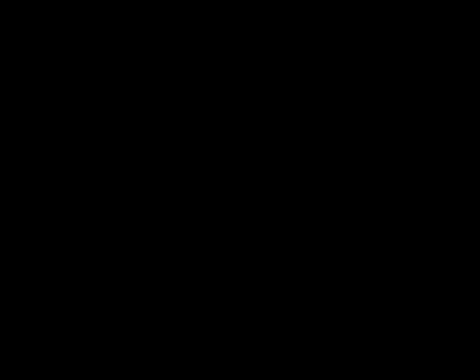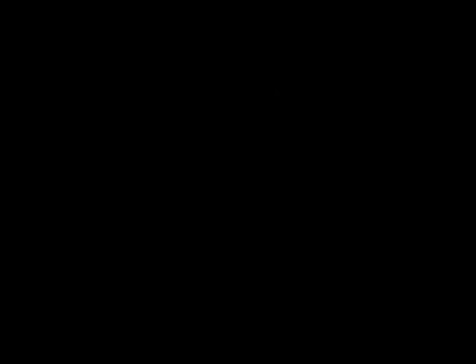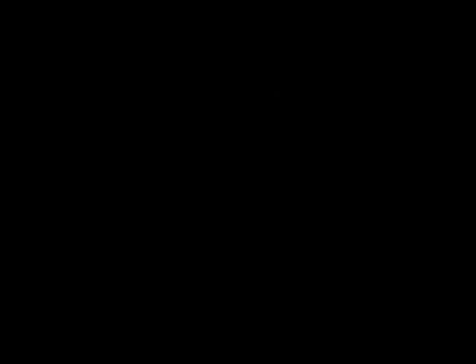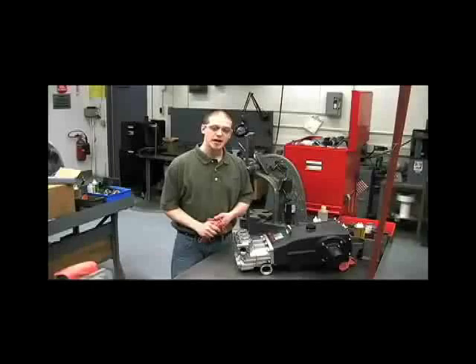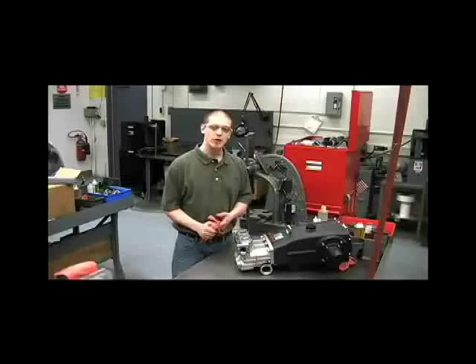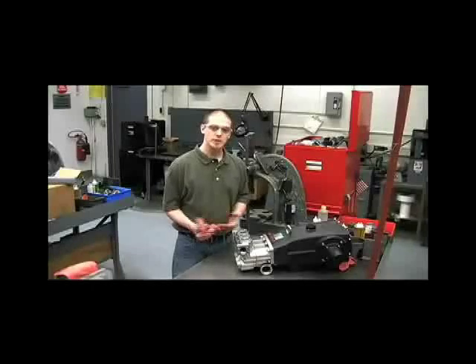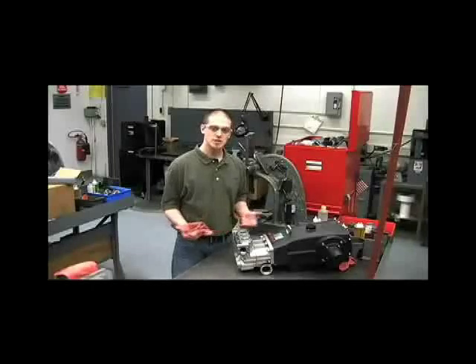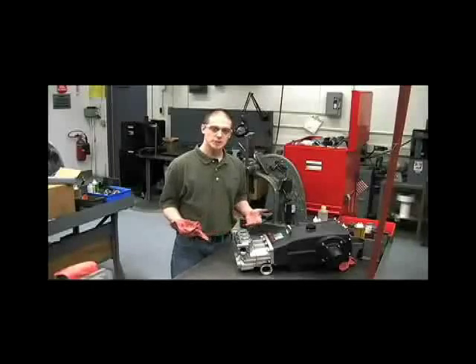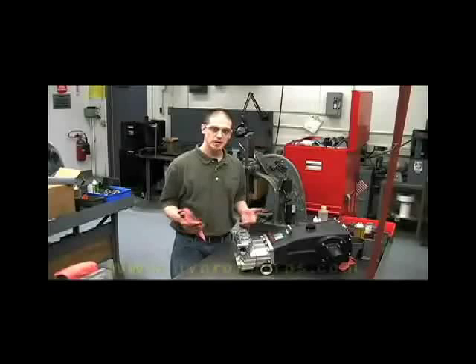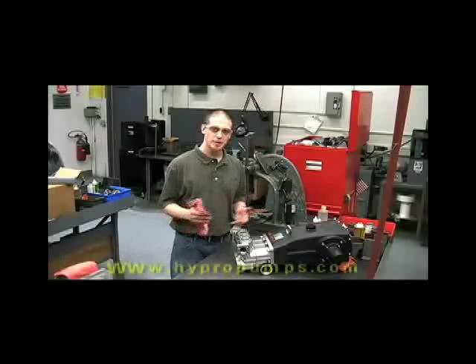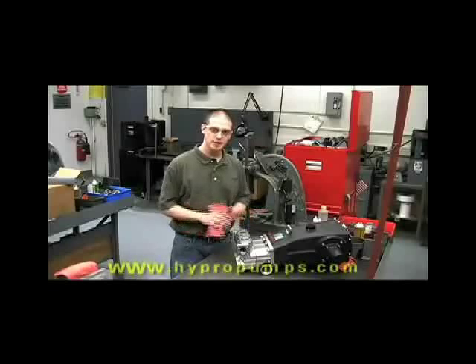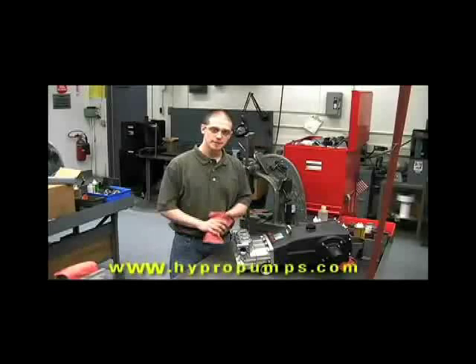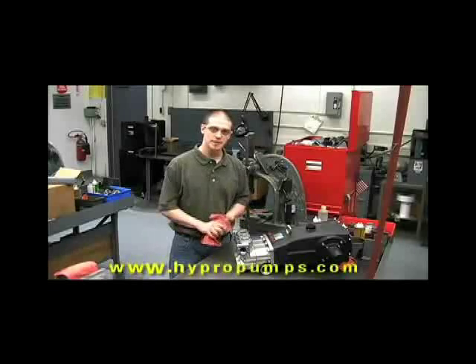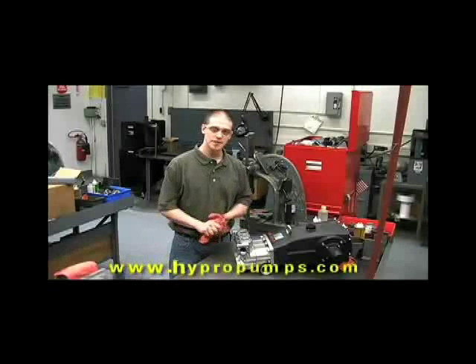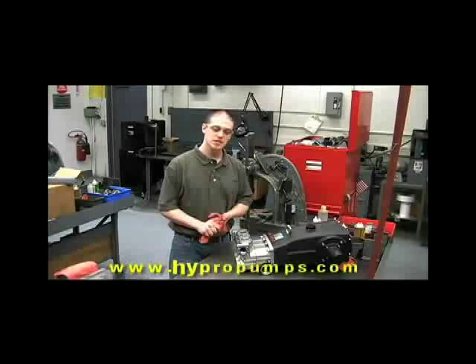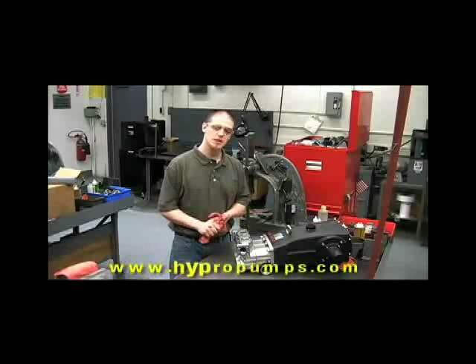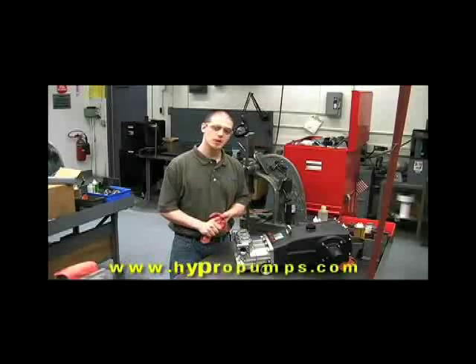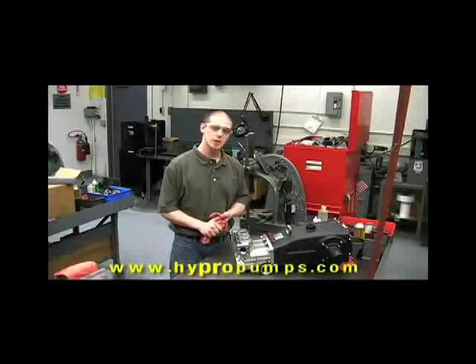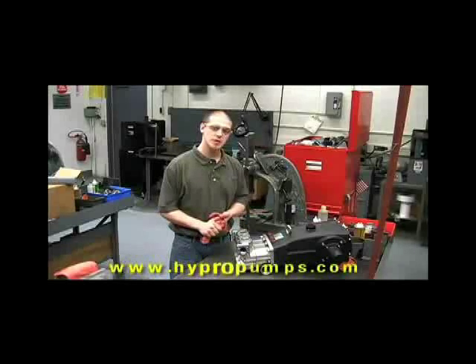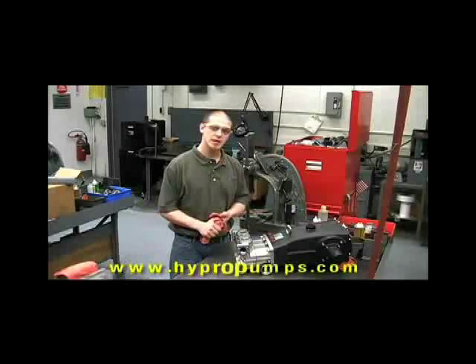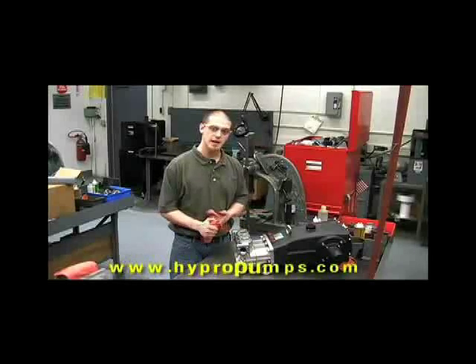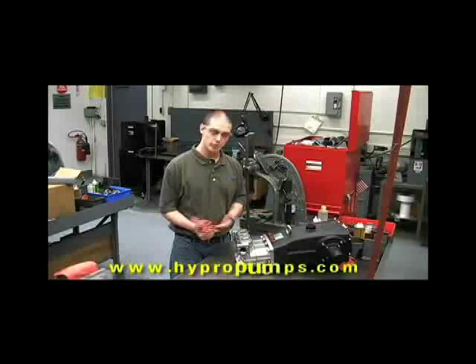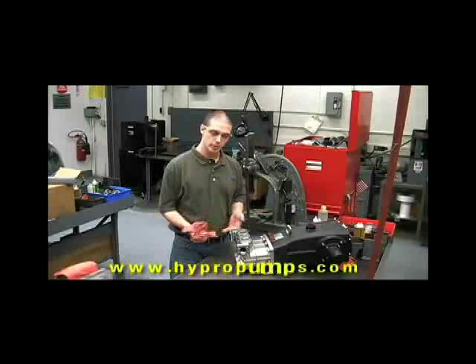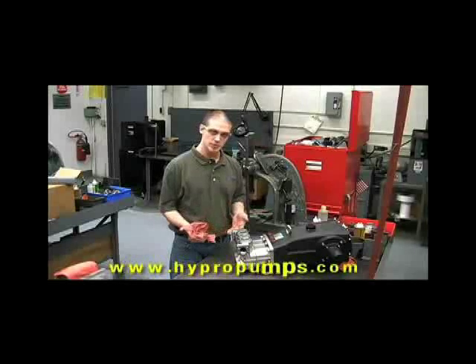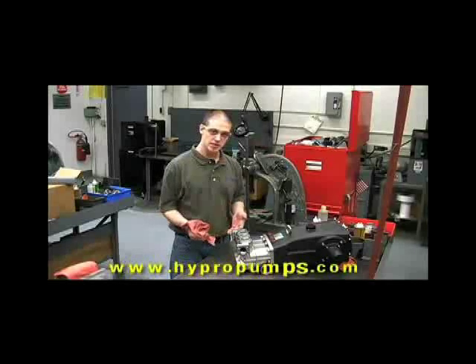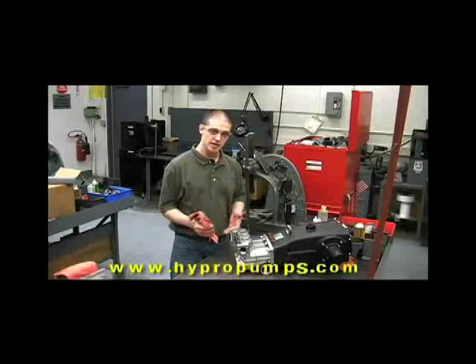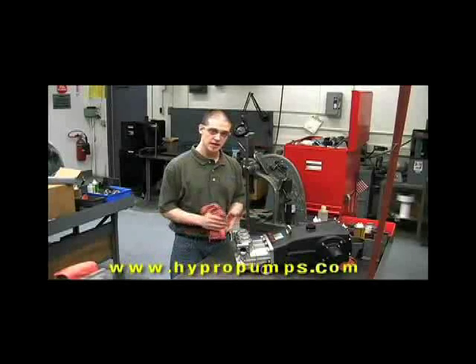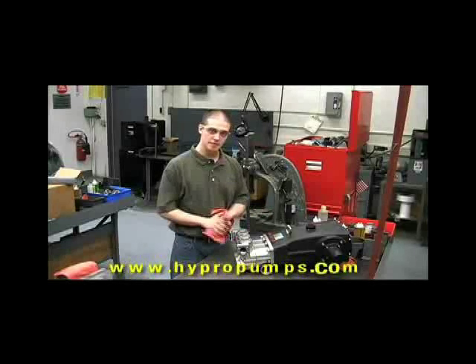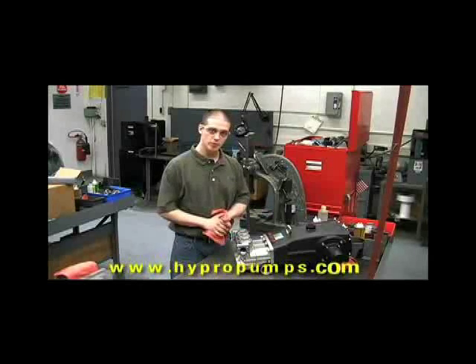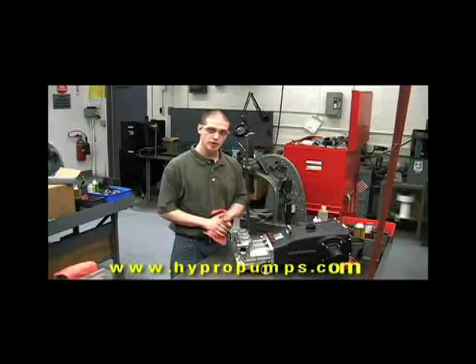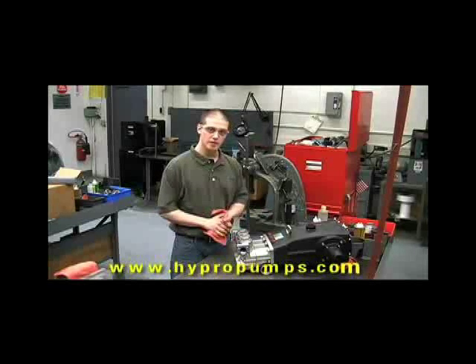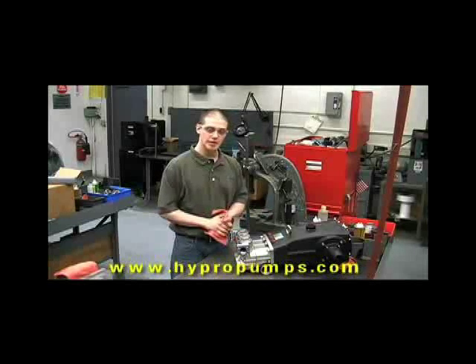I hope this has been helpful. Visit our website at hypropumps.com for more information.